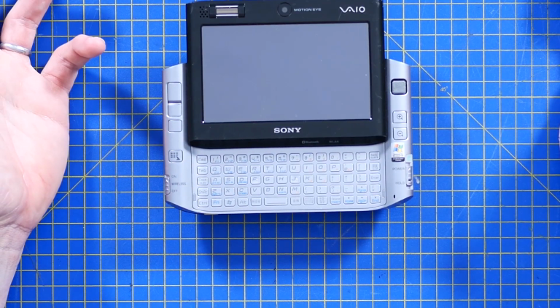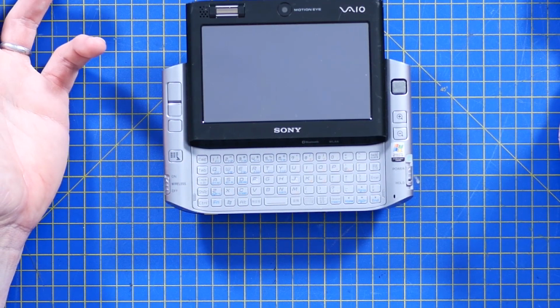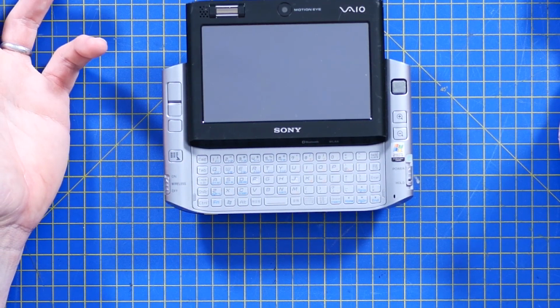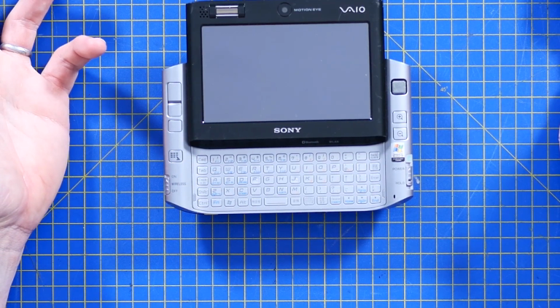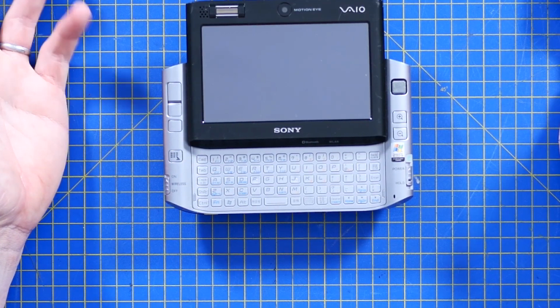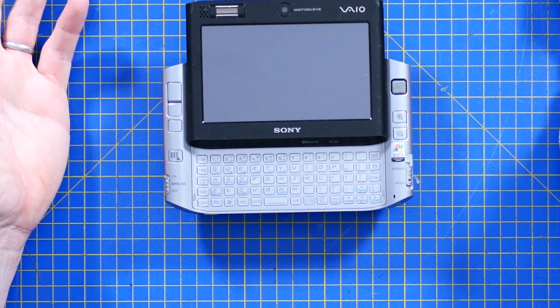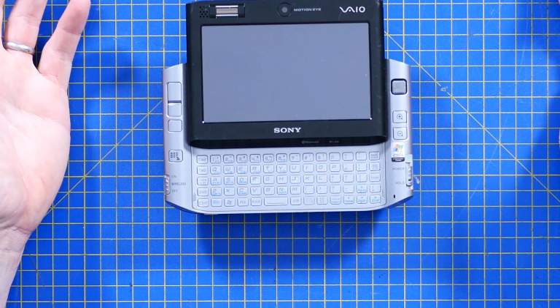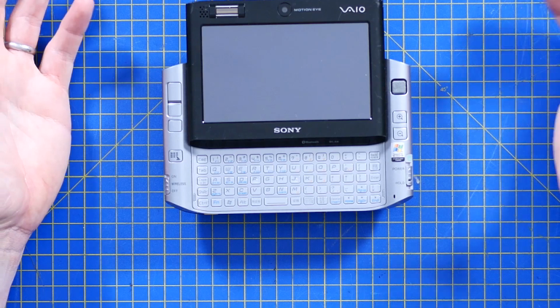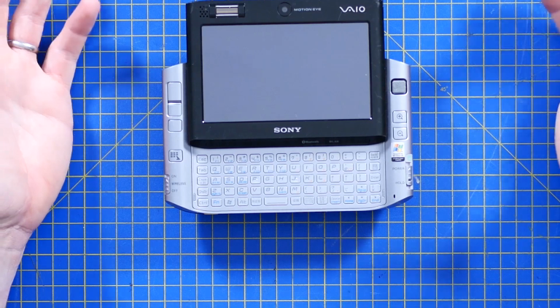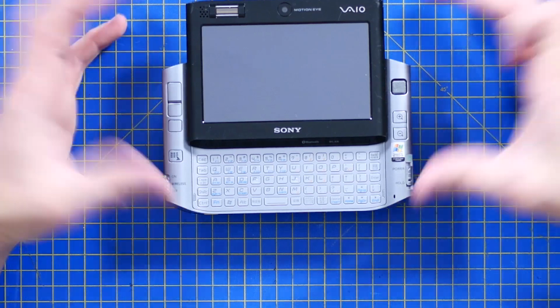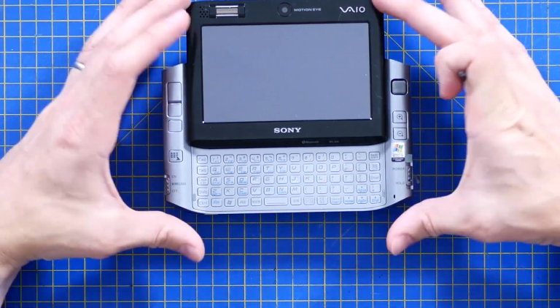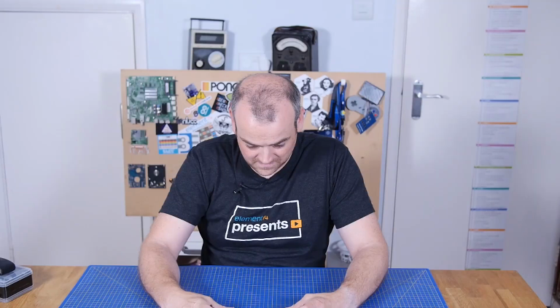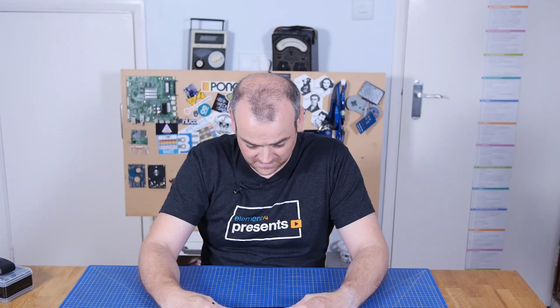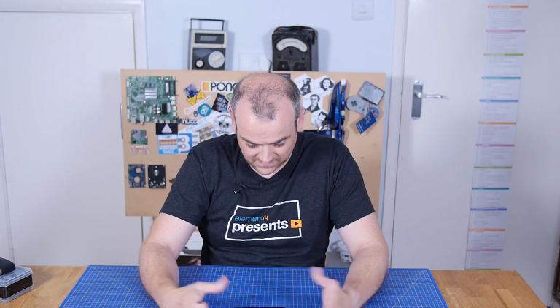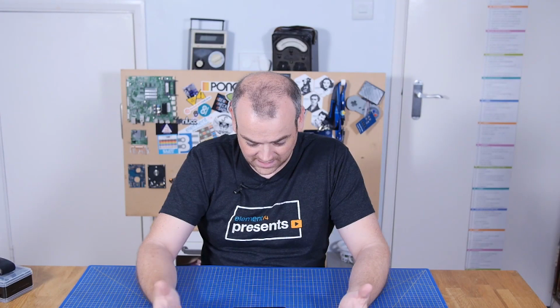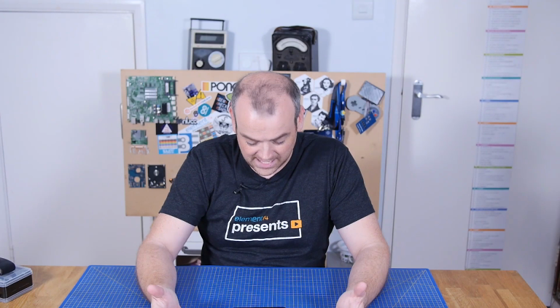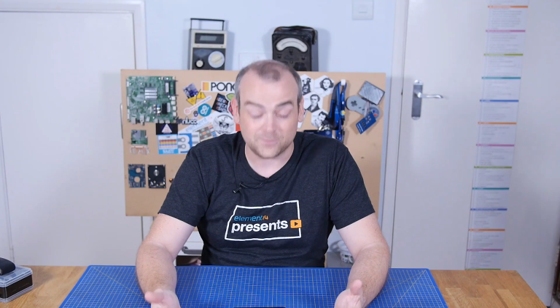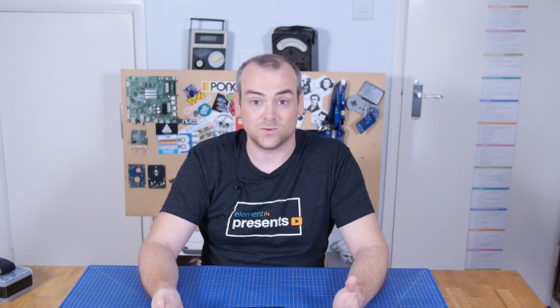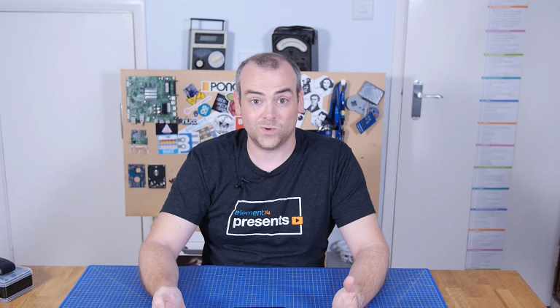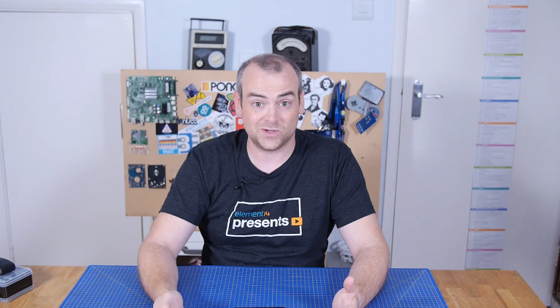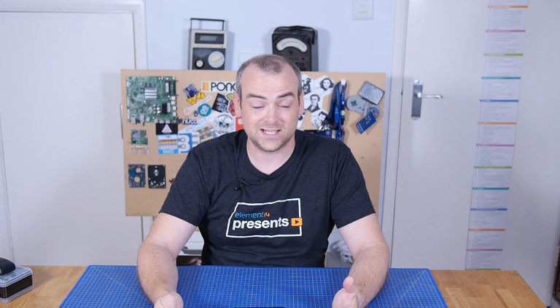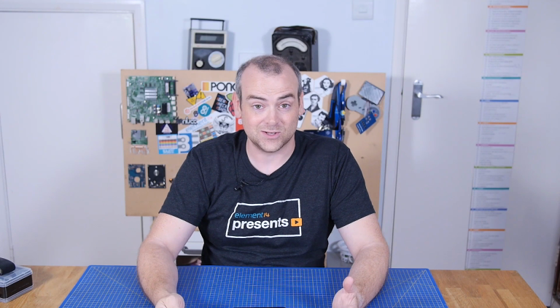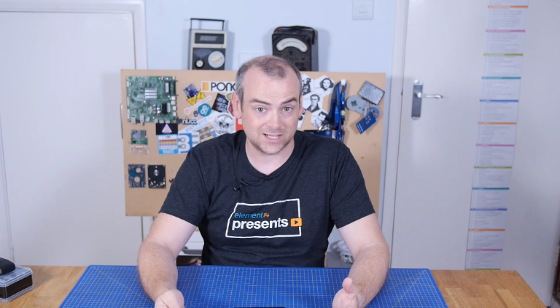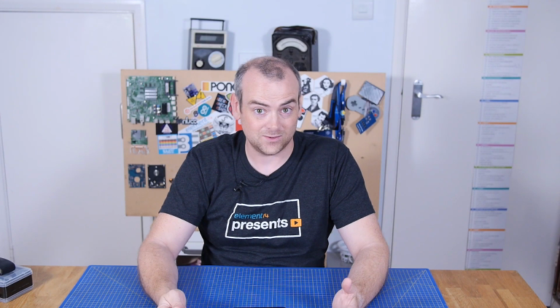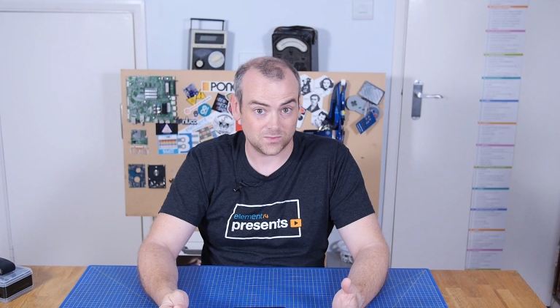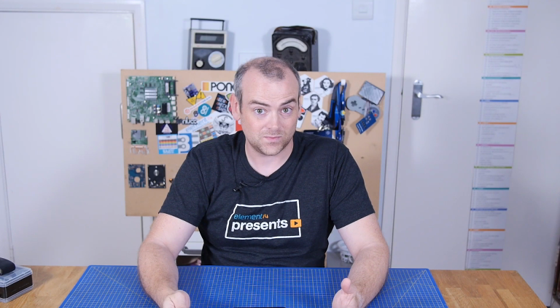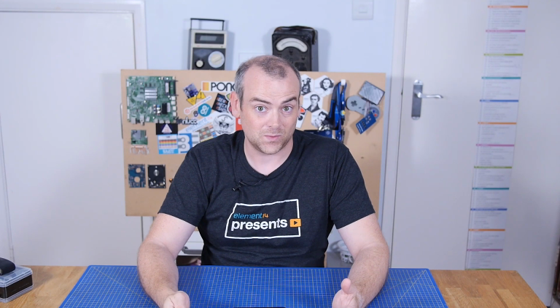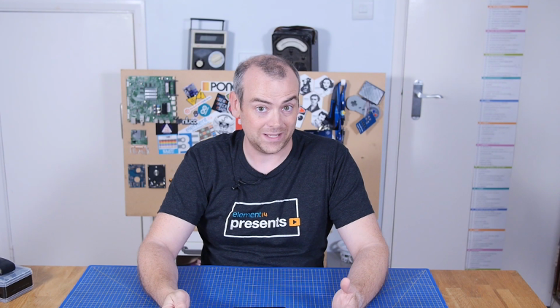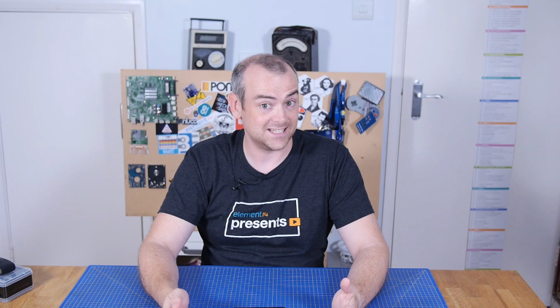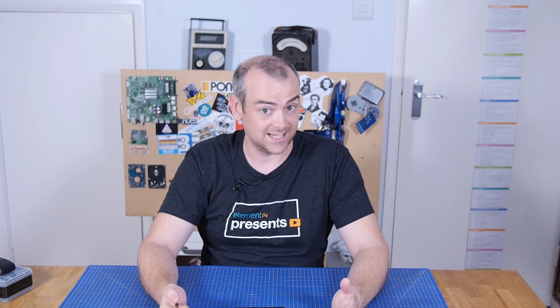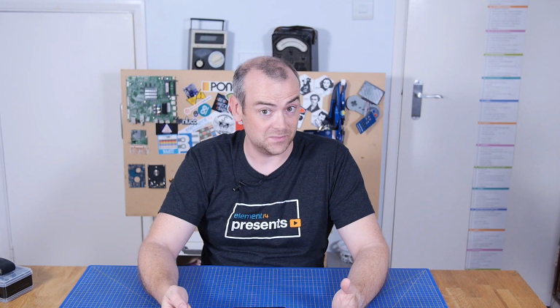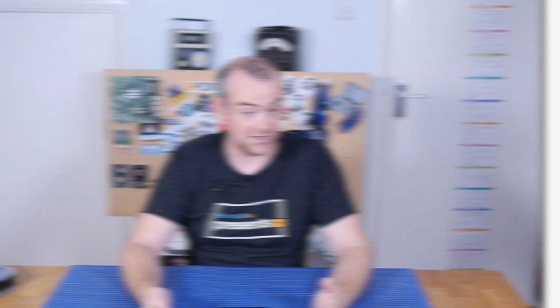And of course, full-size QWERTY — BlackBerry eat your heart out. Anyway, we're not here to look at it, we're here to take it apart.